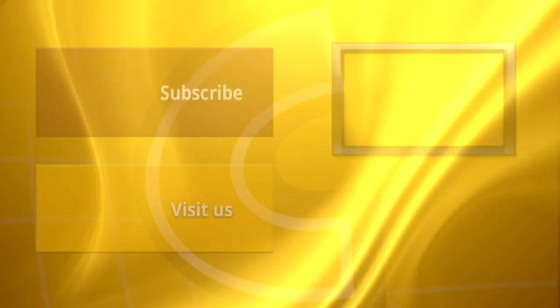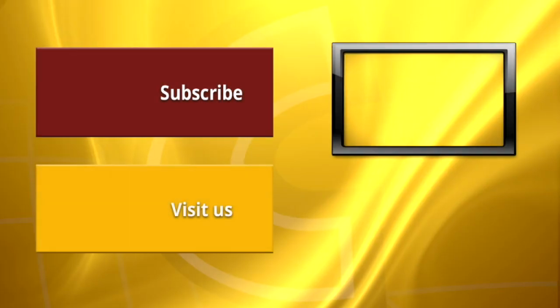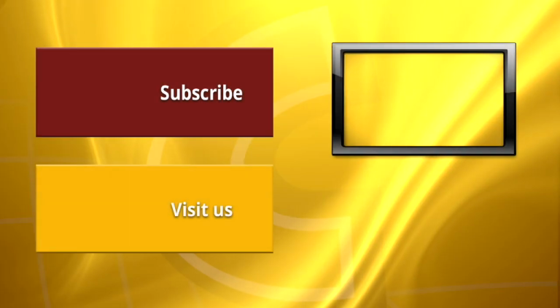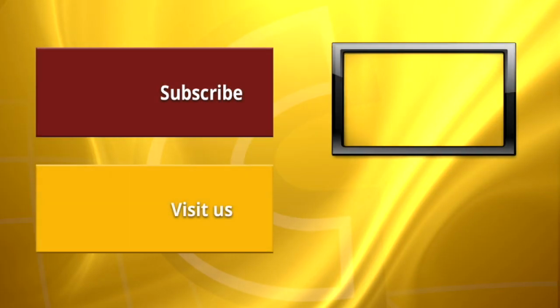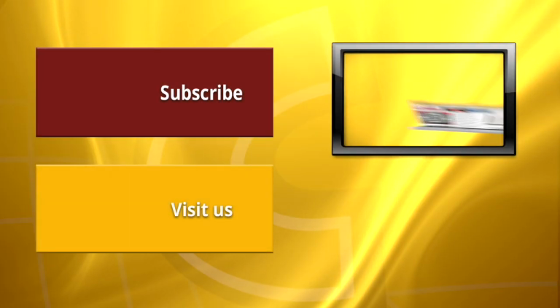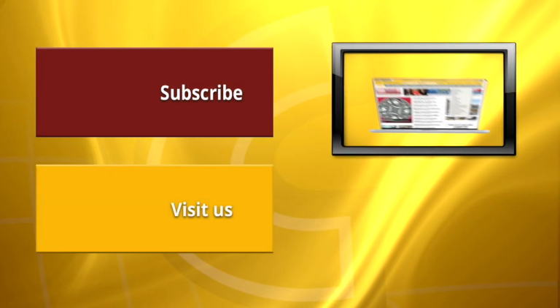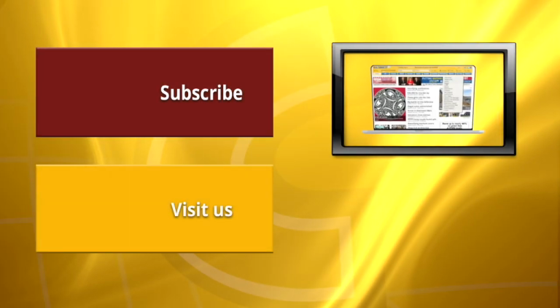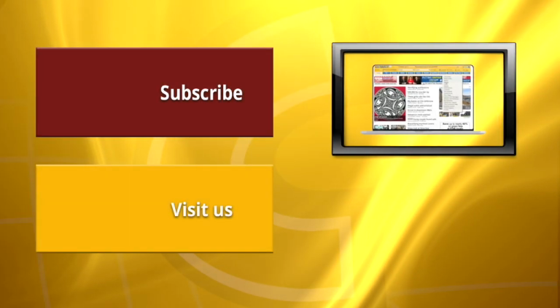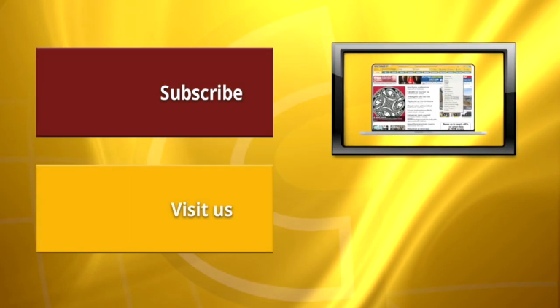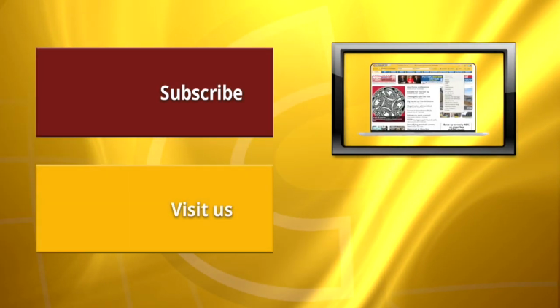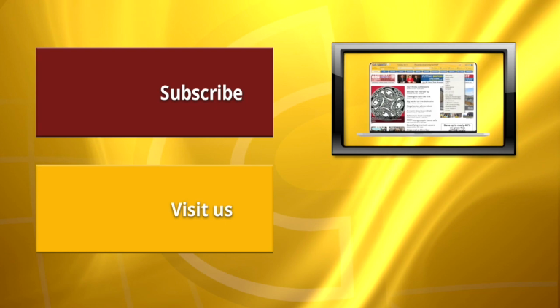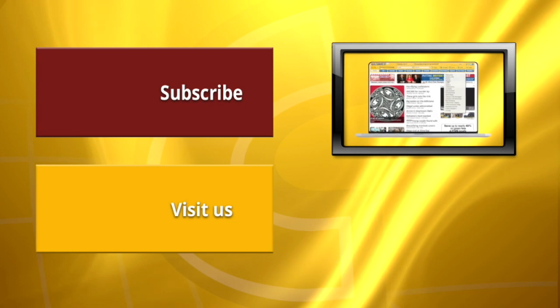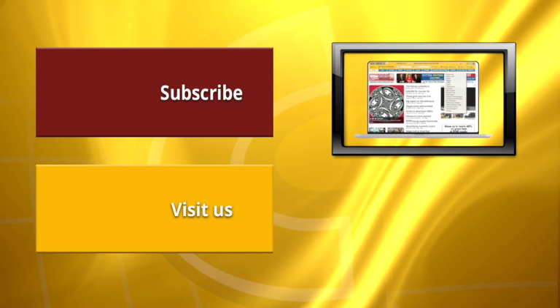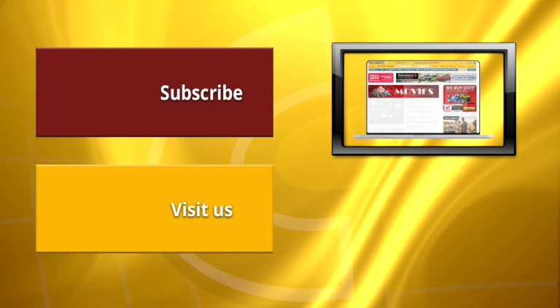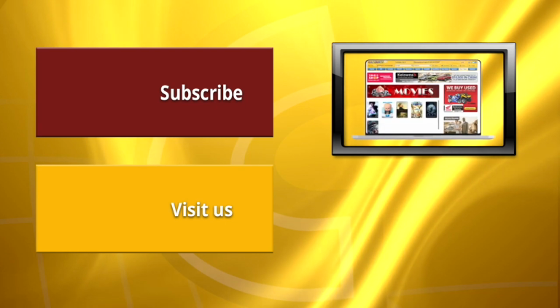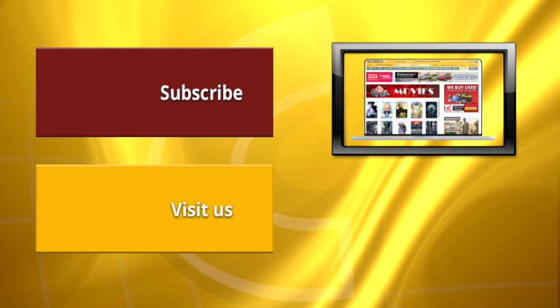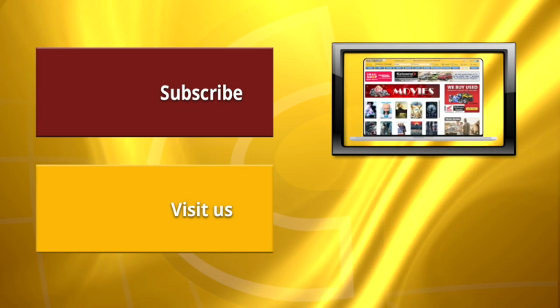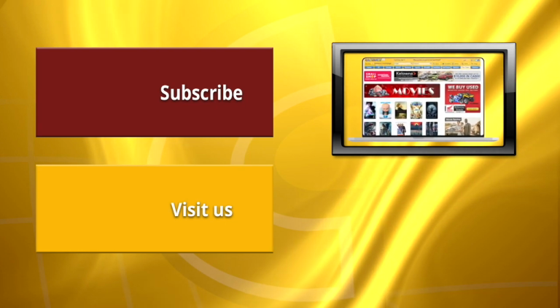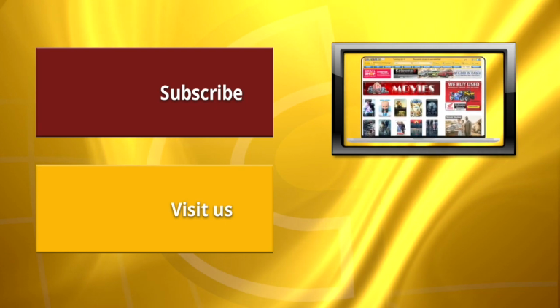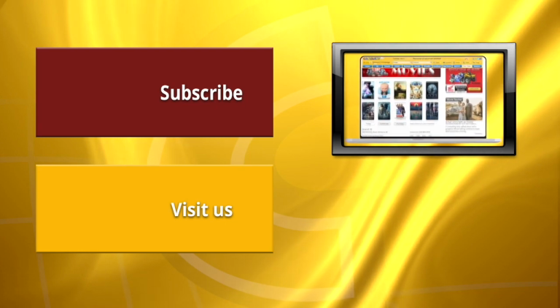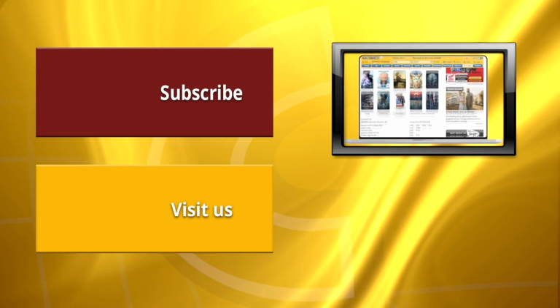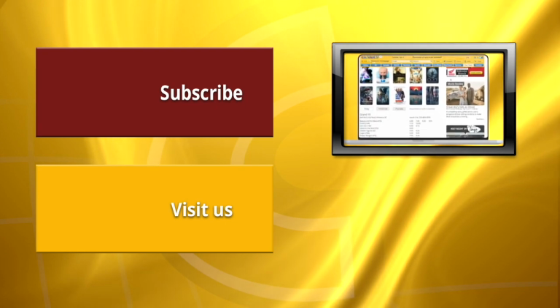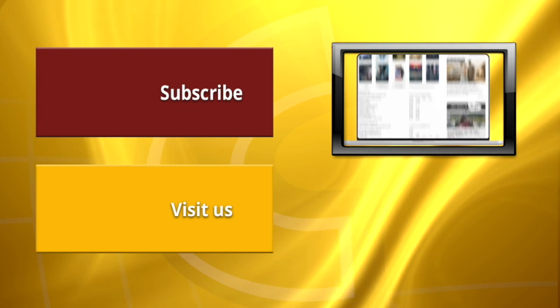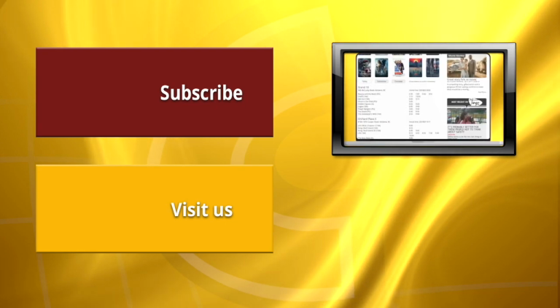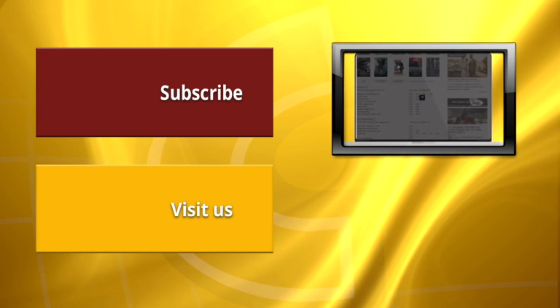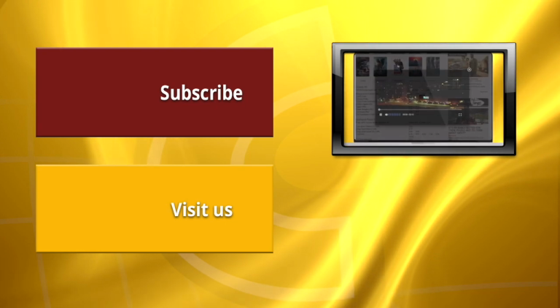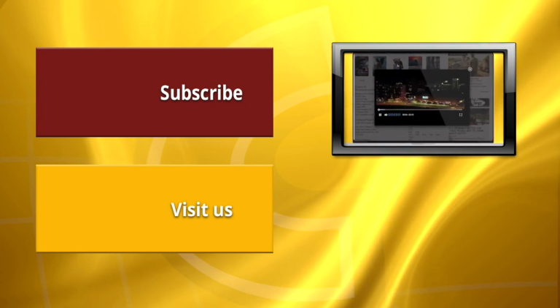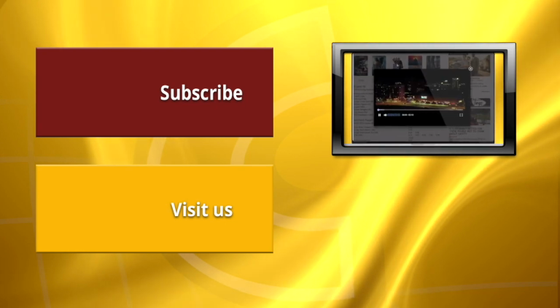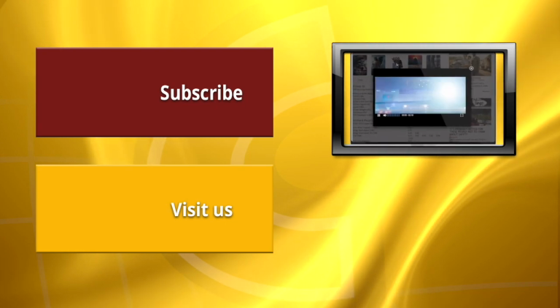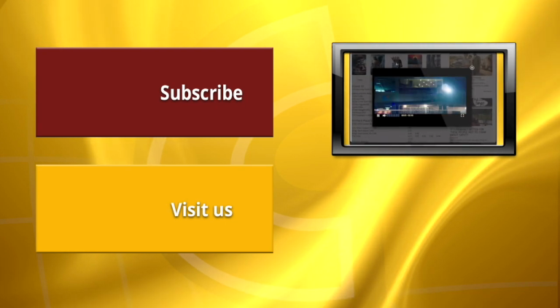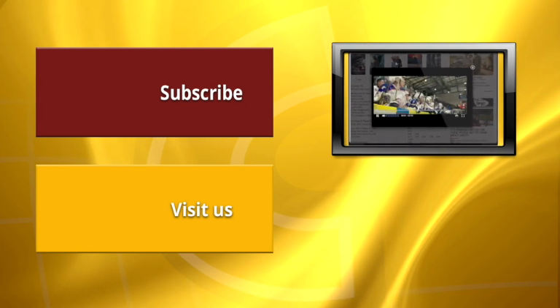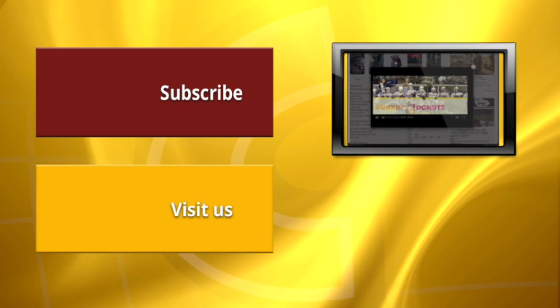We've got date night covered. Find movie listings from around the valley under the Our Town button. Click a poster and watch a trailer.